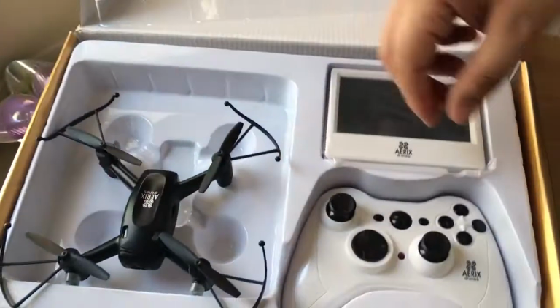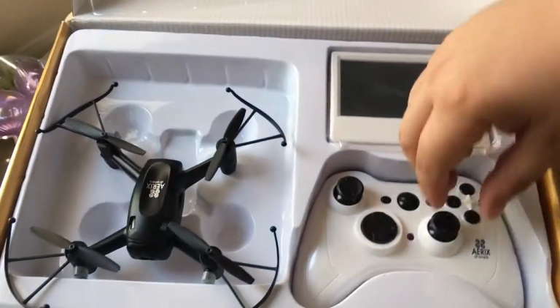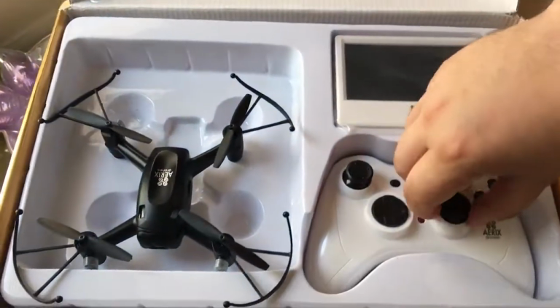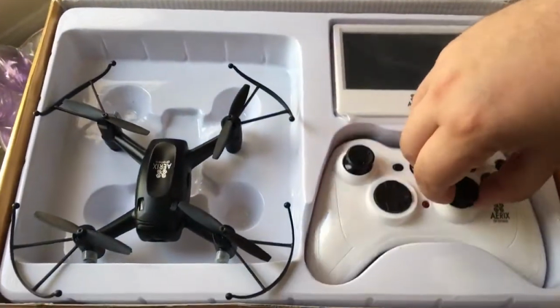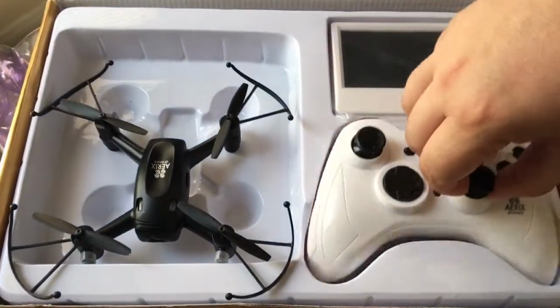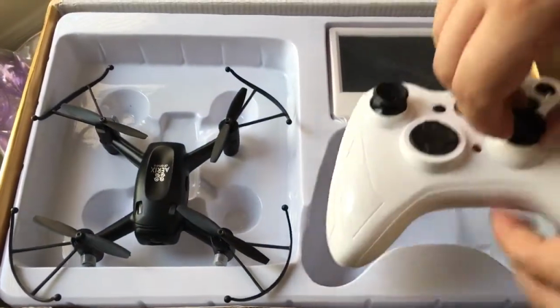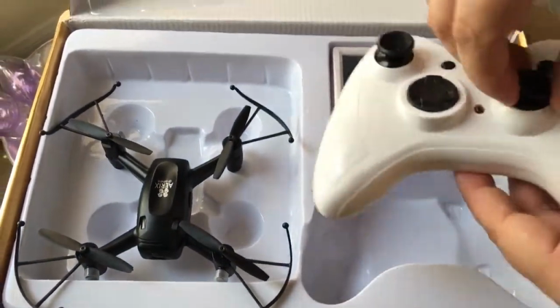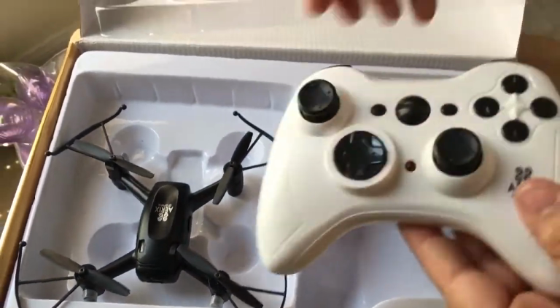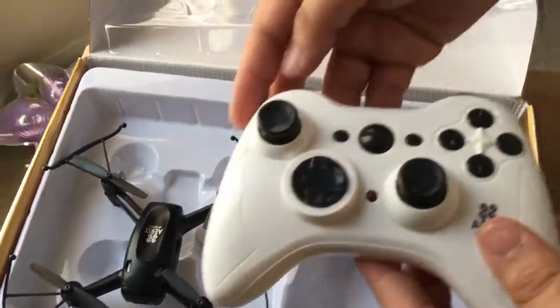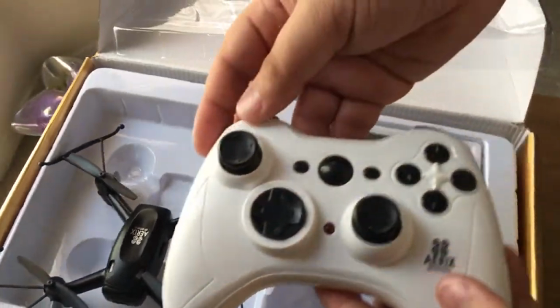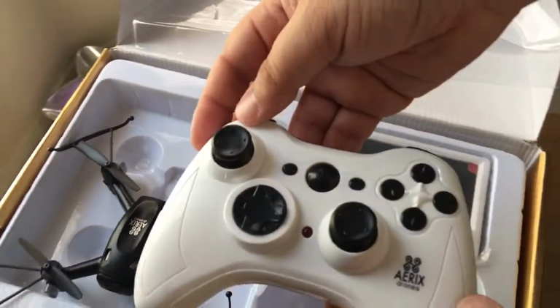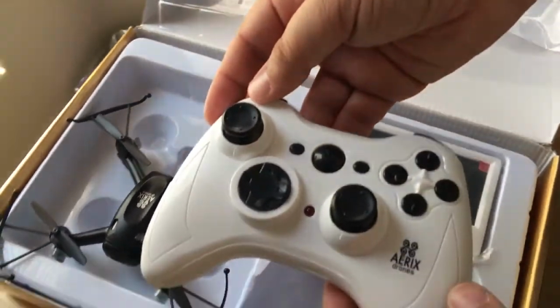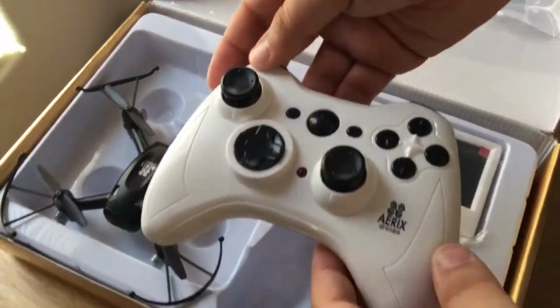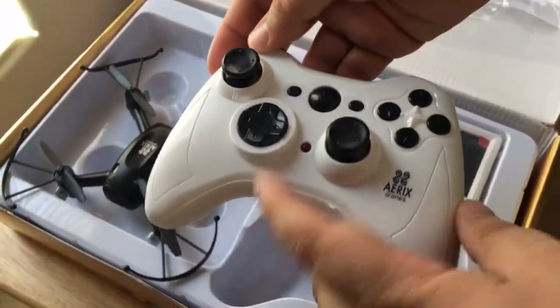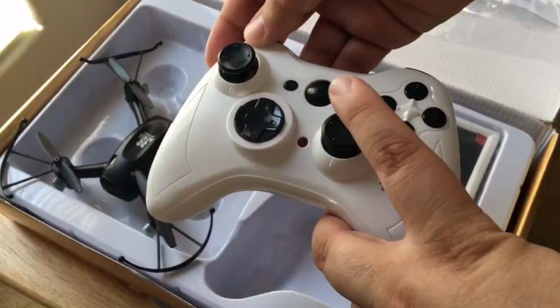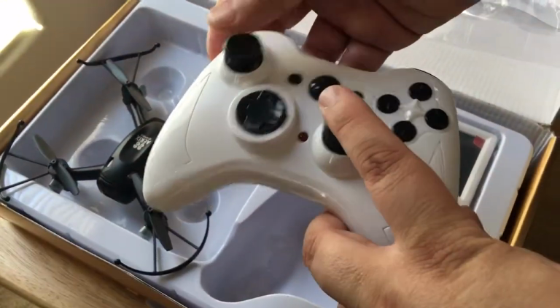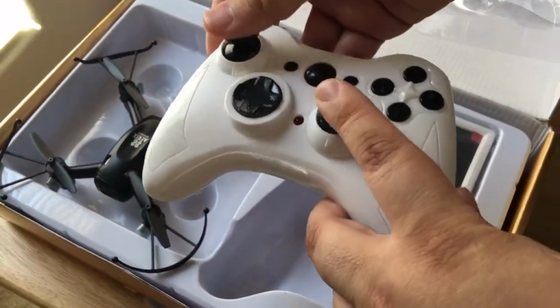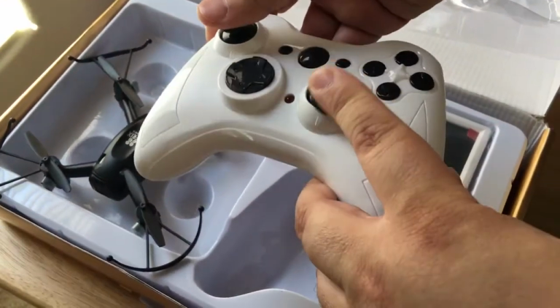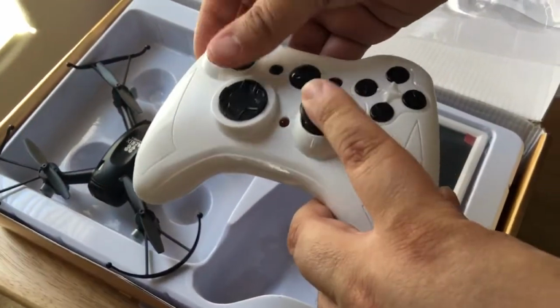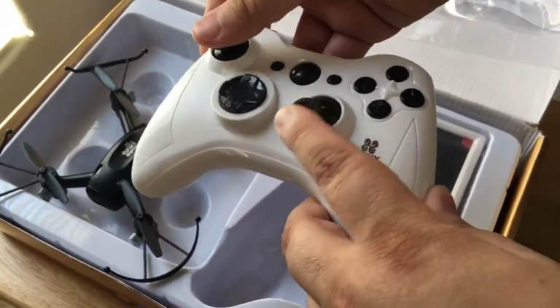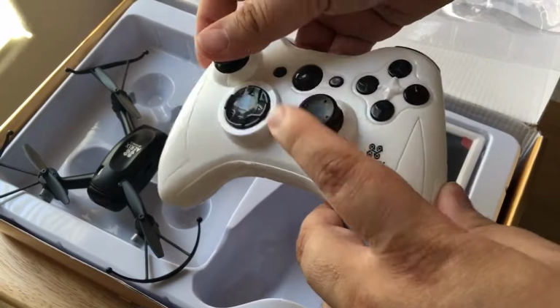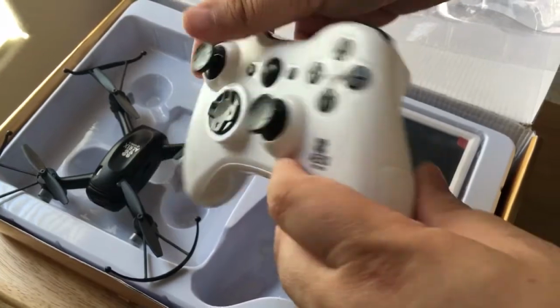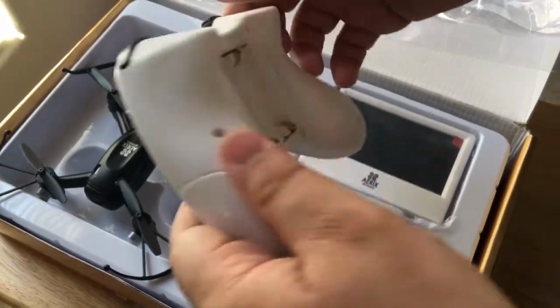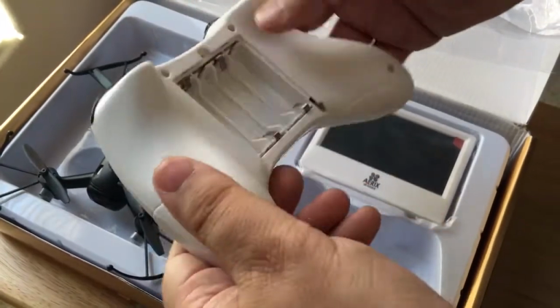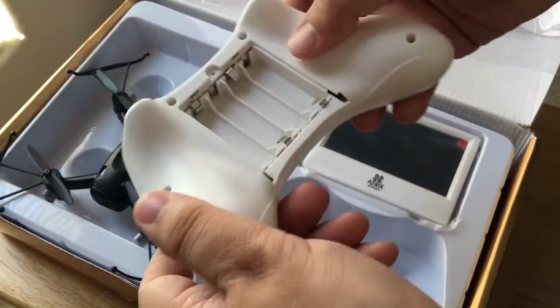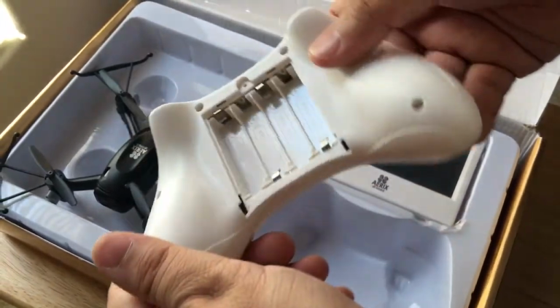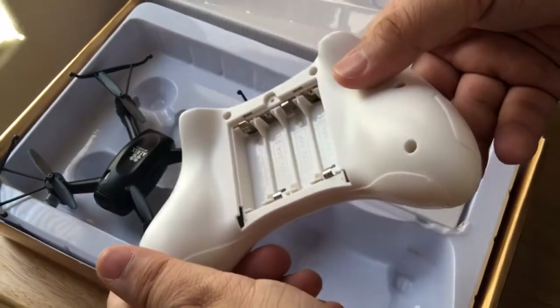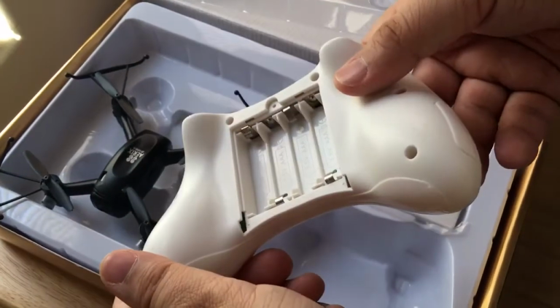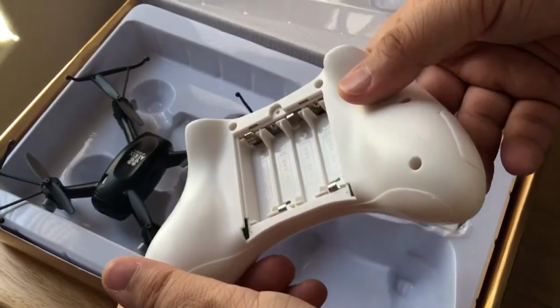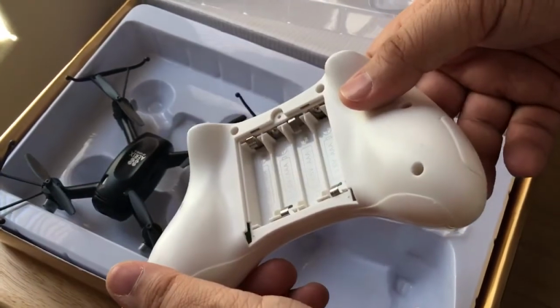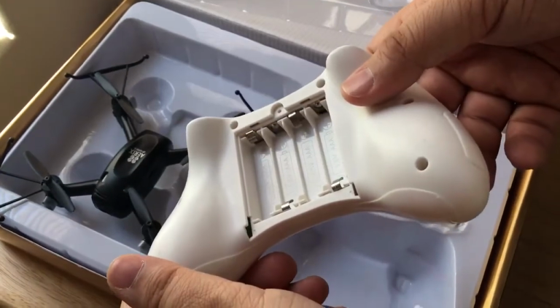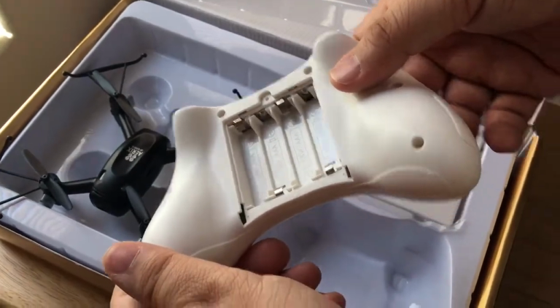And here's the controller — a lot of buttons and ways to move the drone. You insert batteries there.